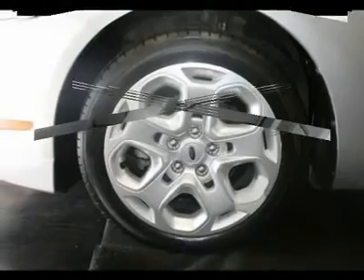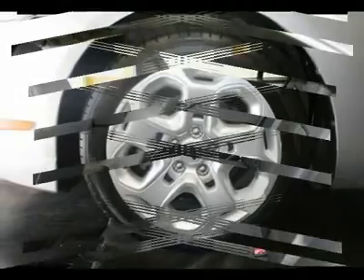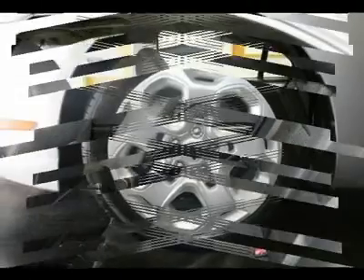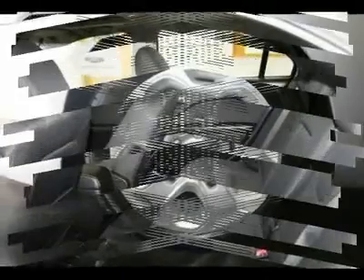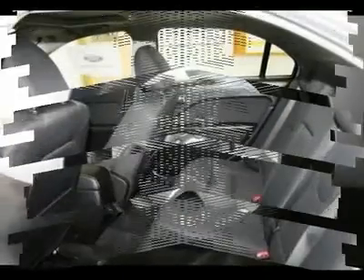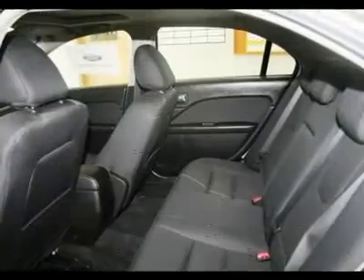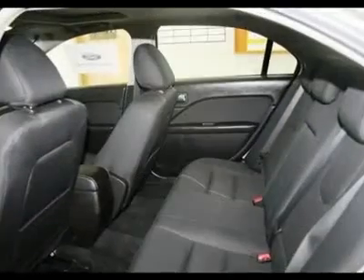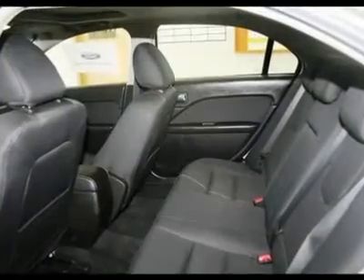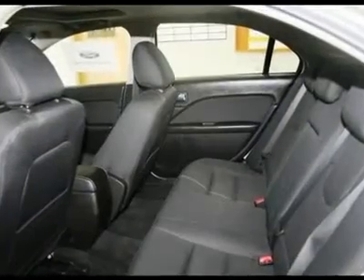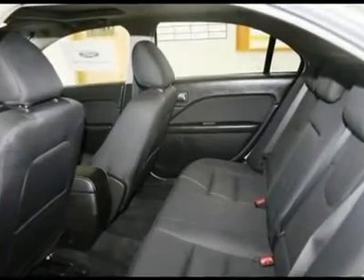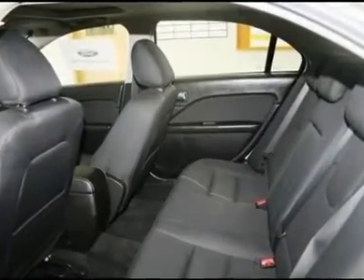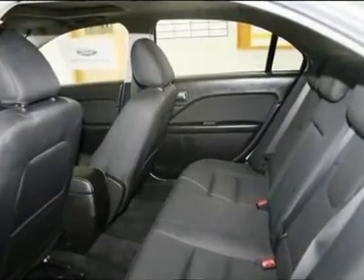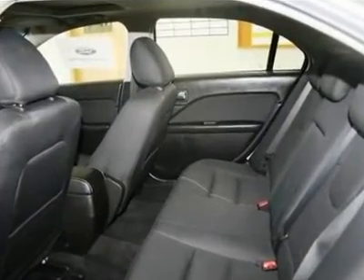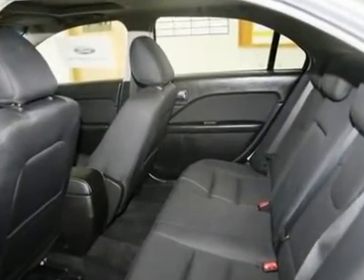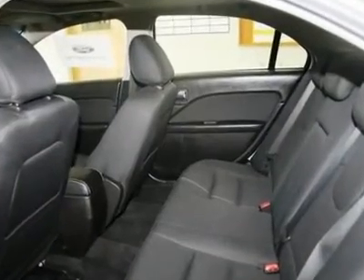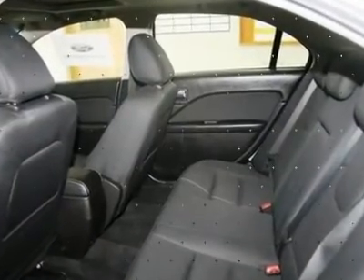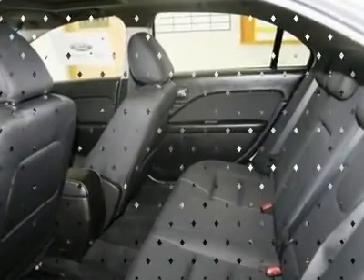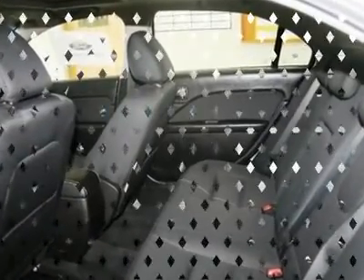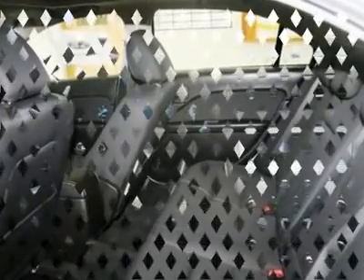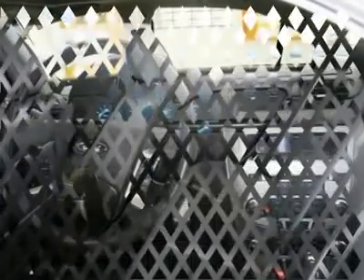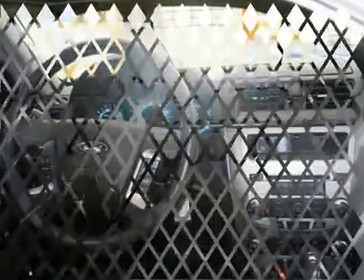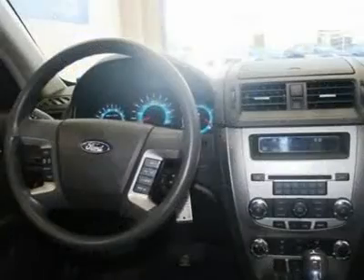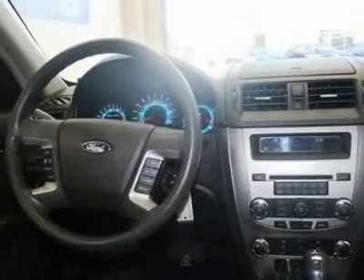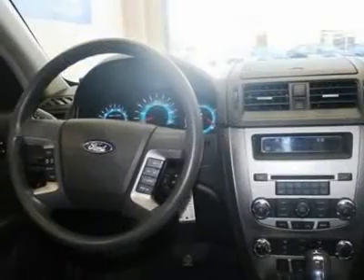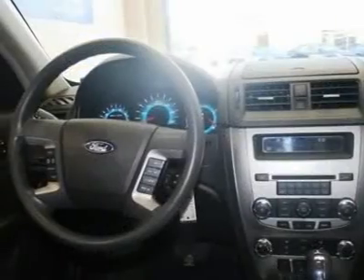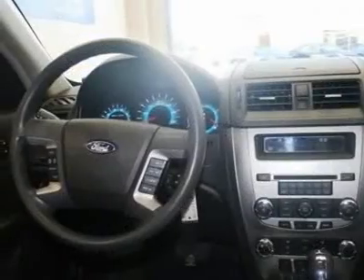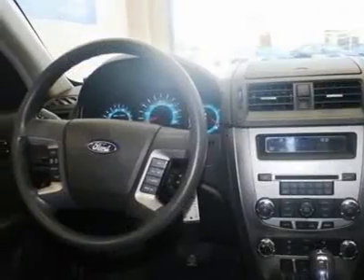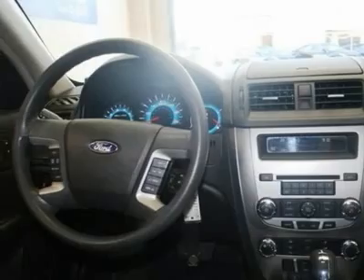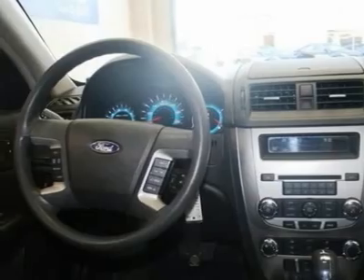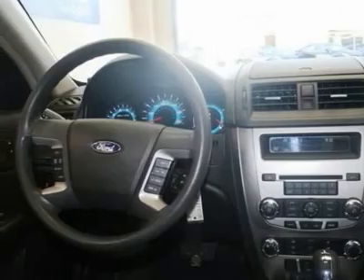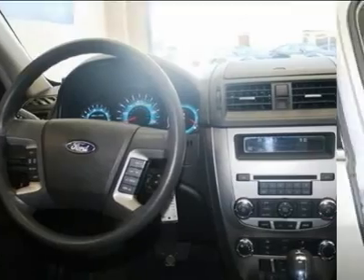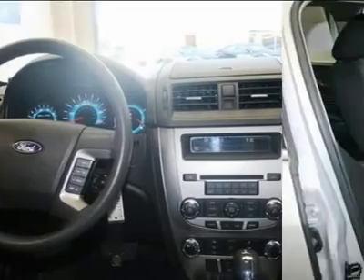Adjustable steering wheel, power steering, four-wheel disc brakes, keyless entry, and cruise control.